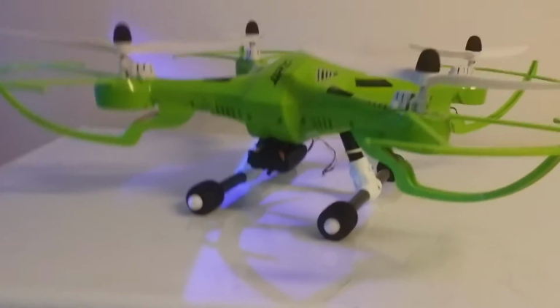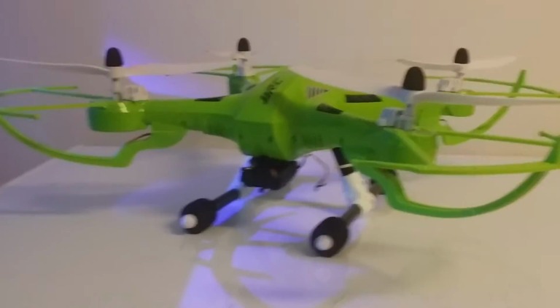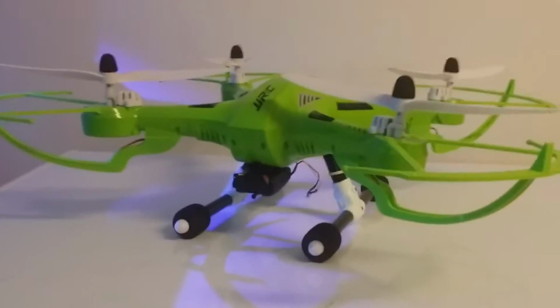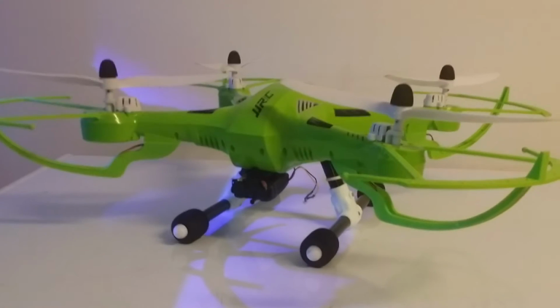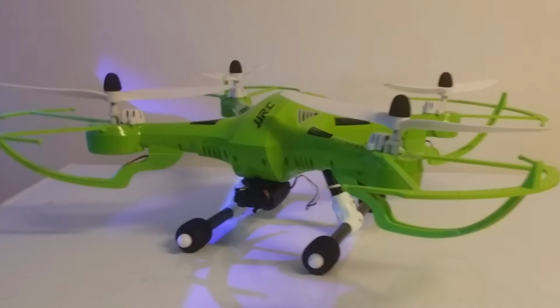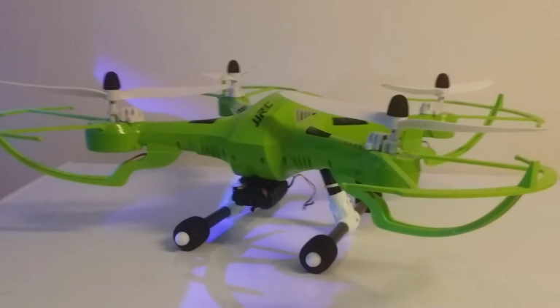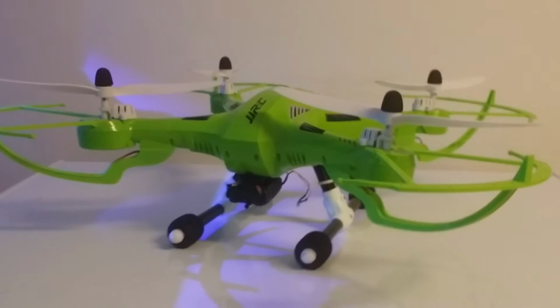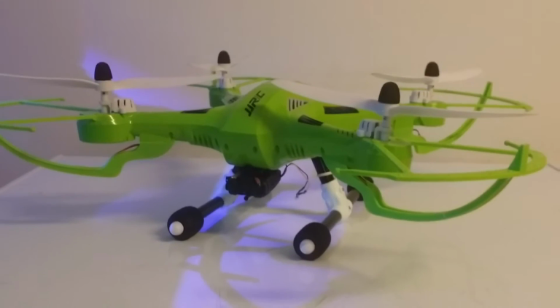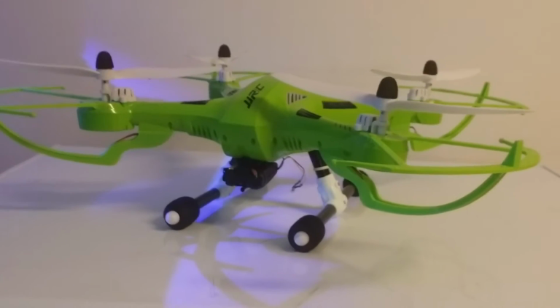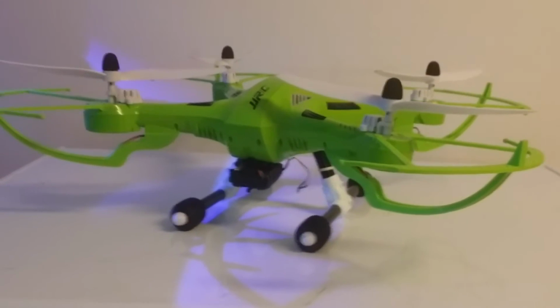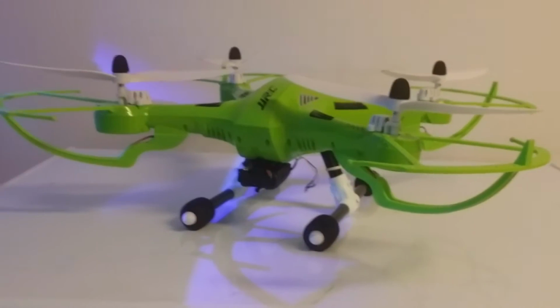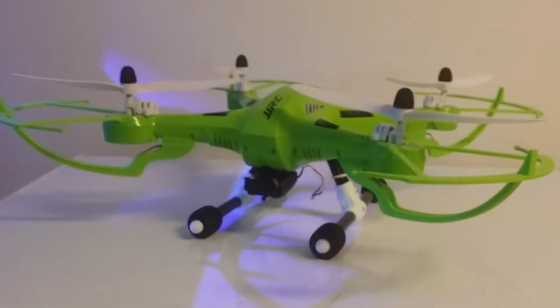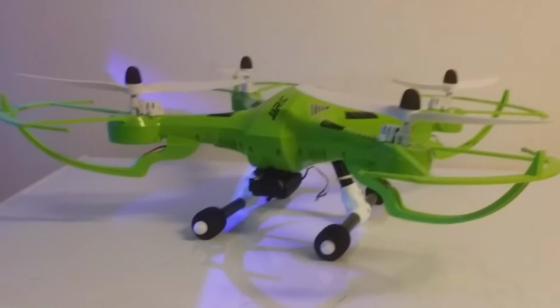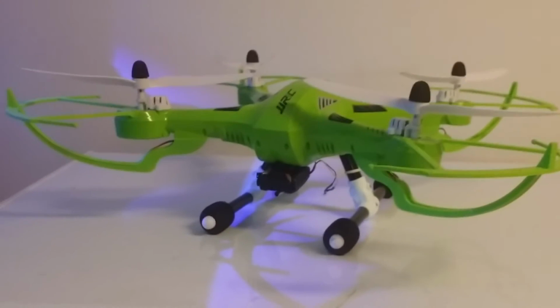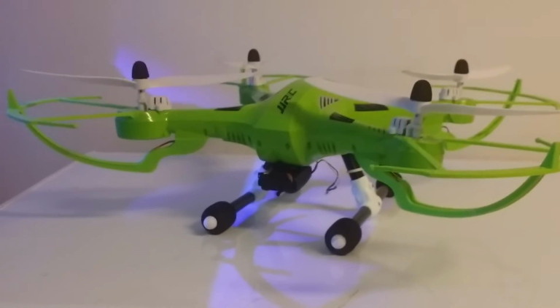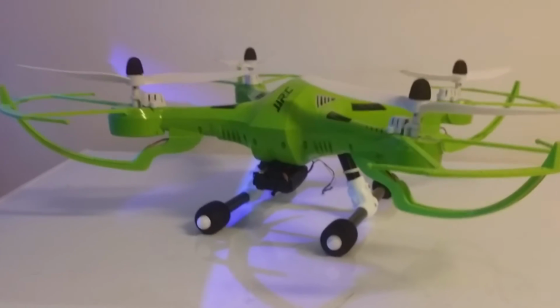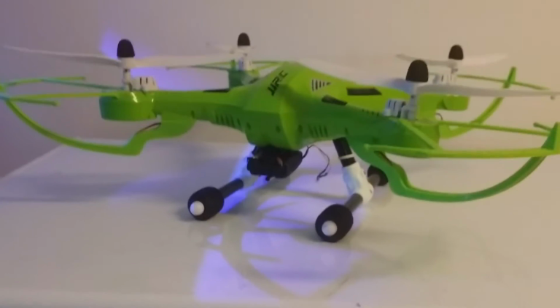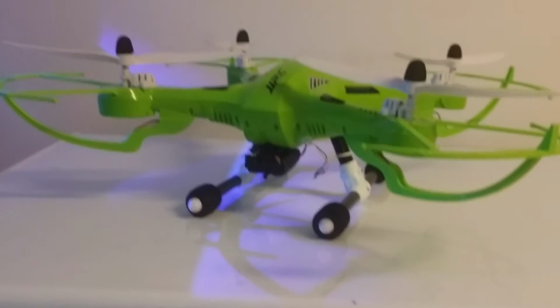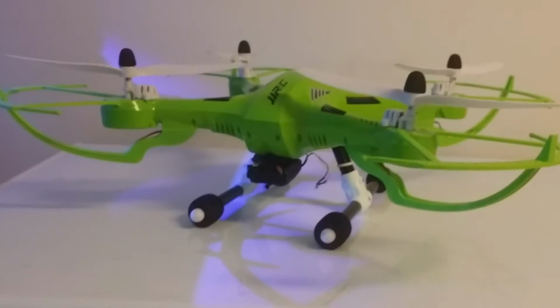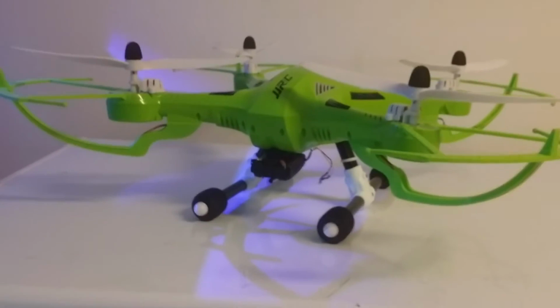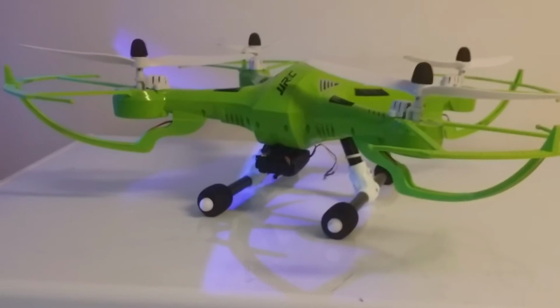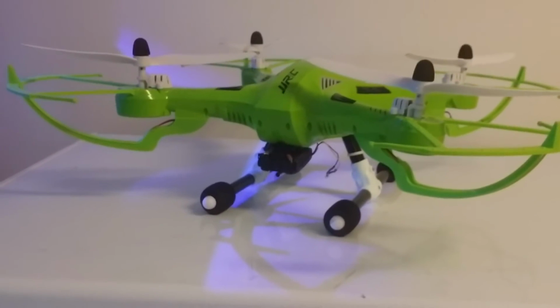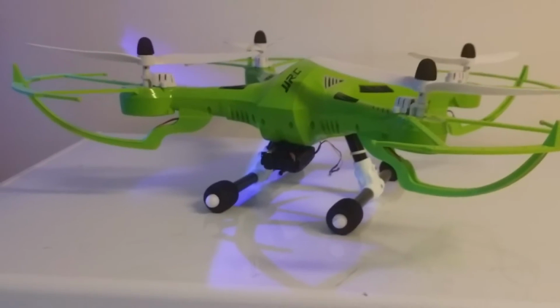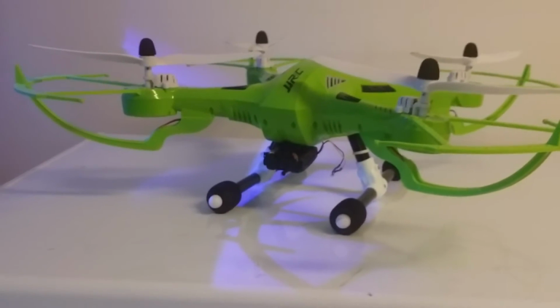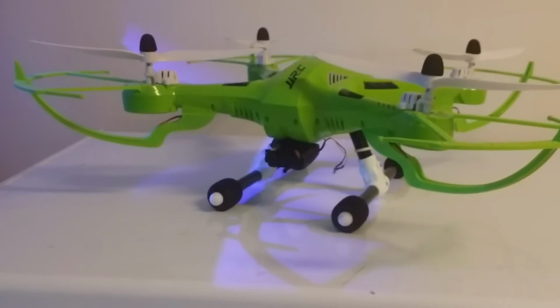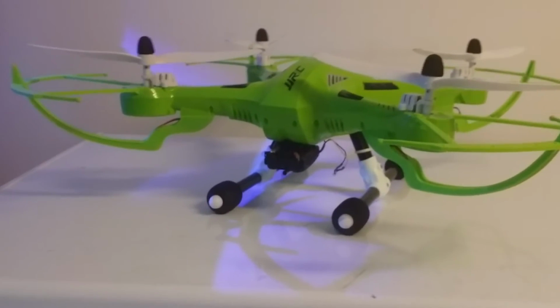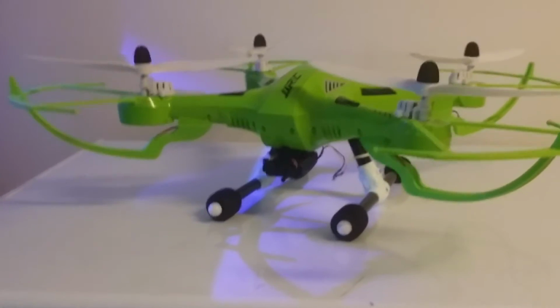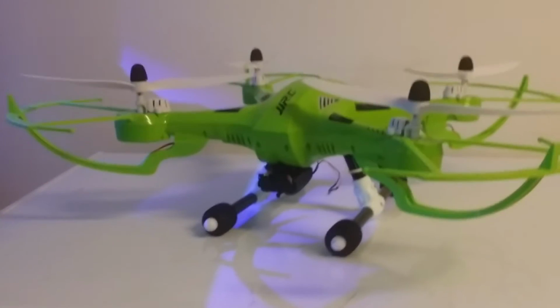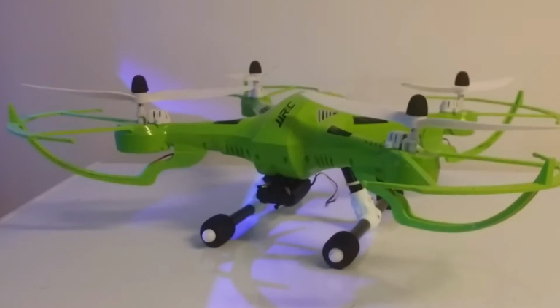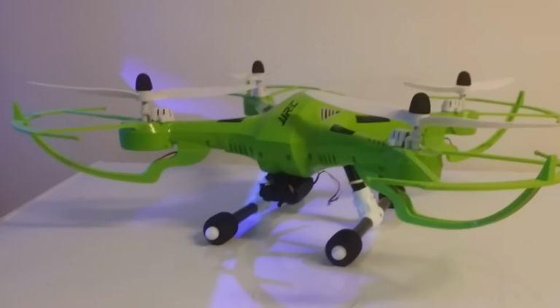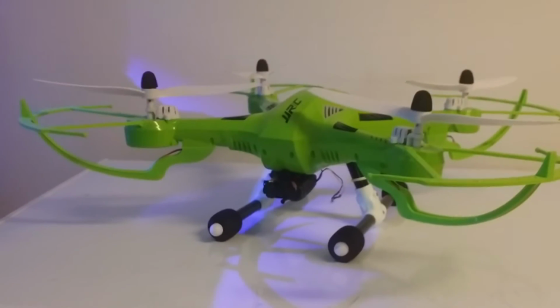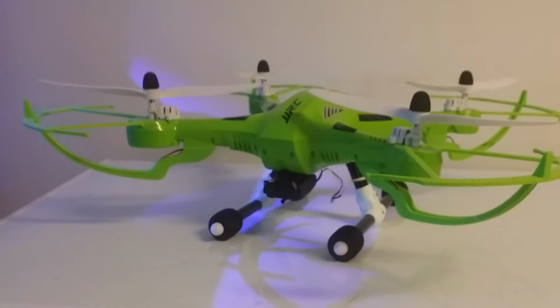I purchased this without the camera. I think it was $50 American without the camera system.